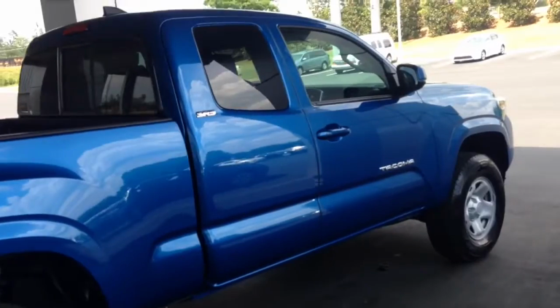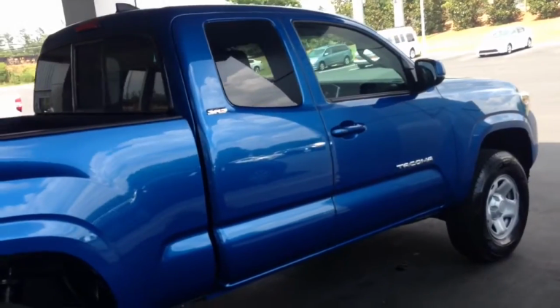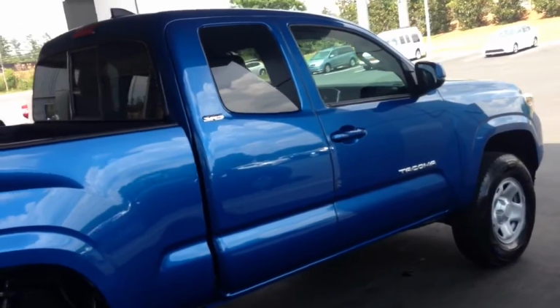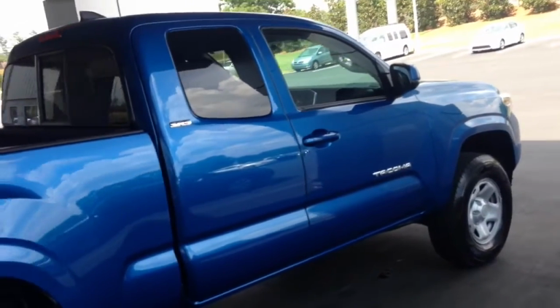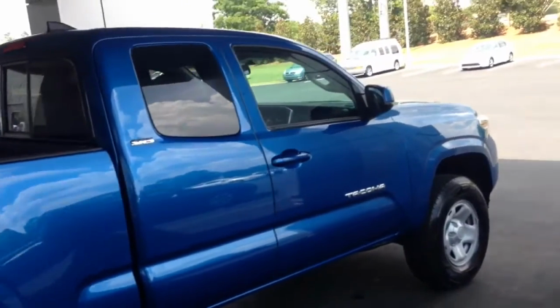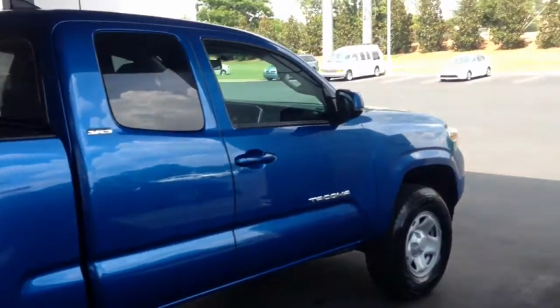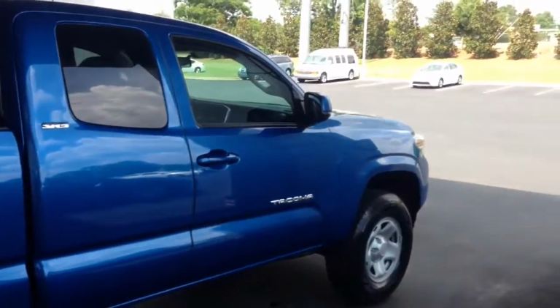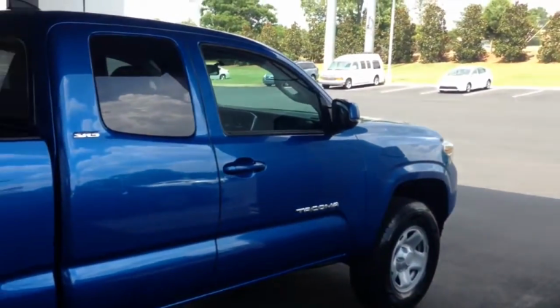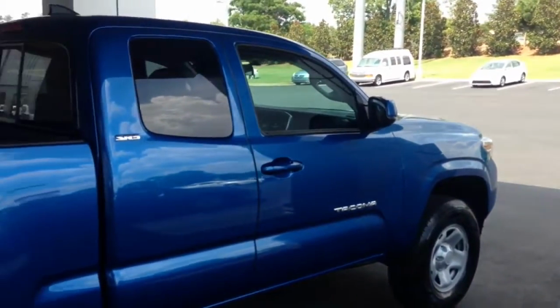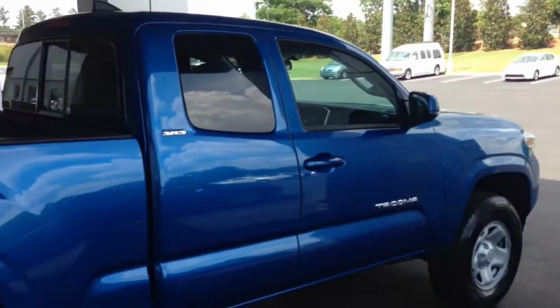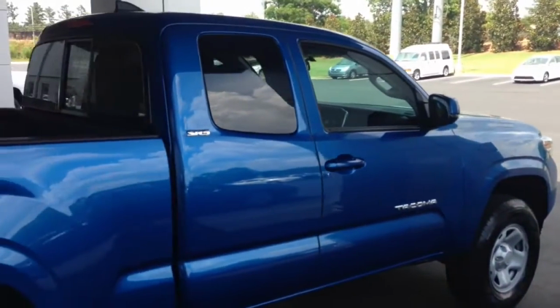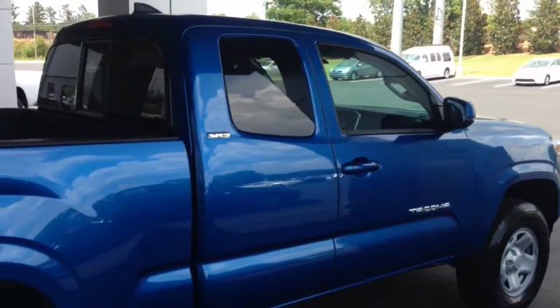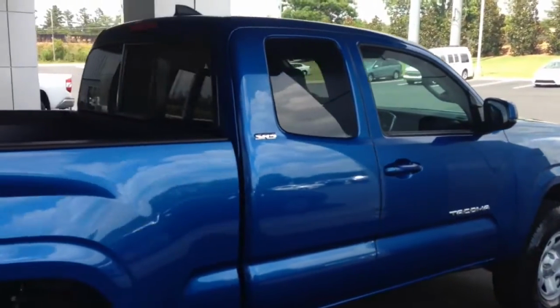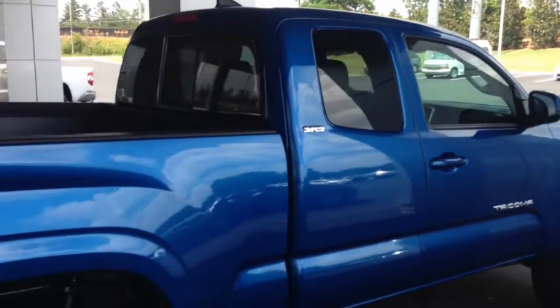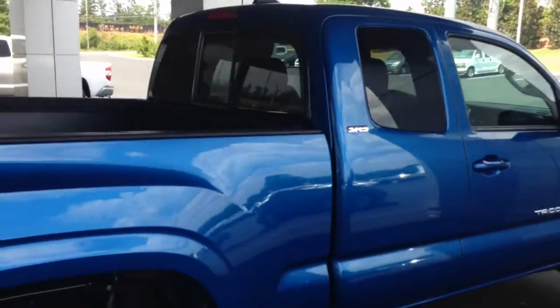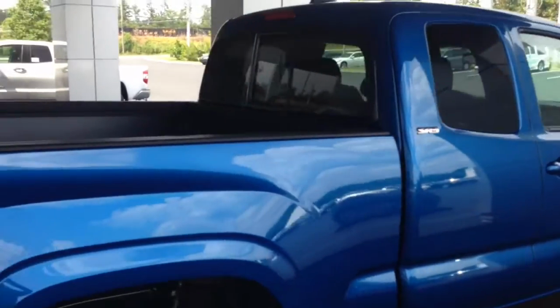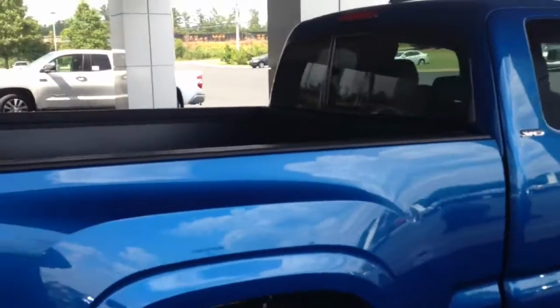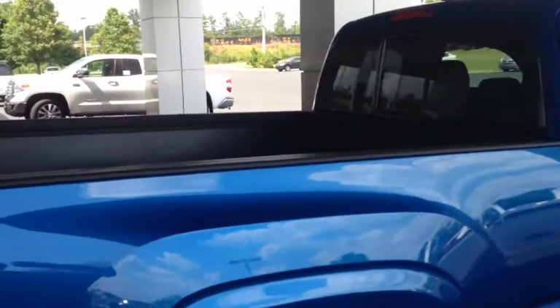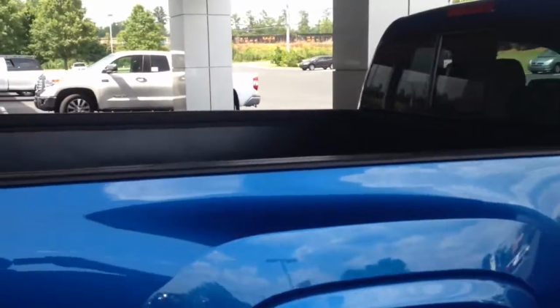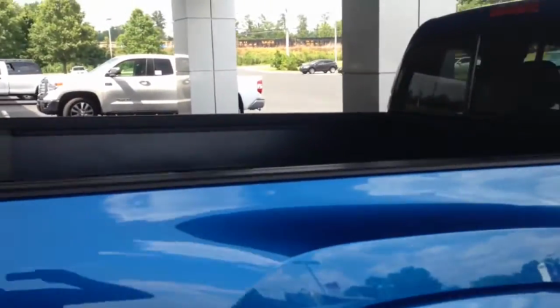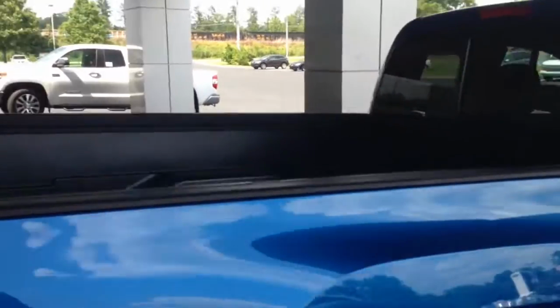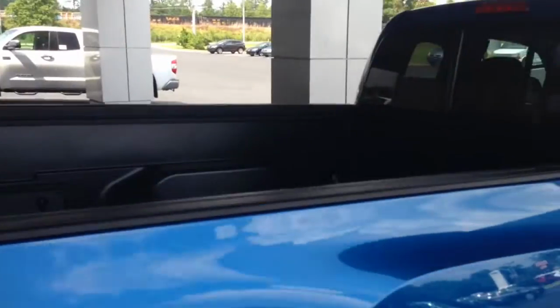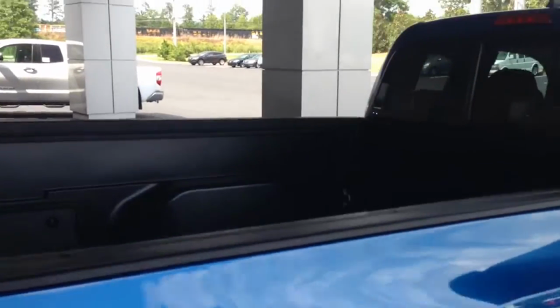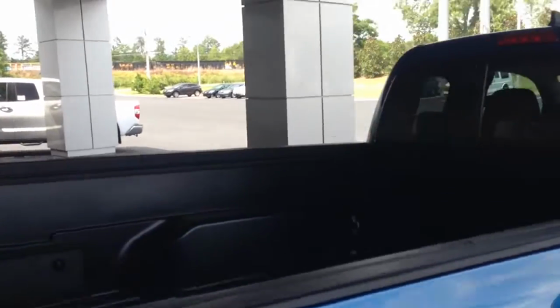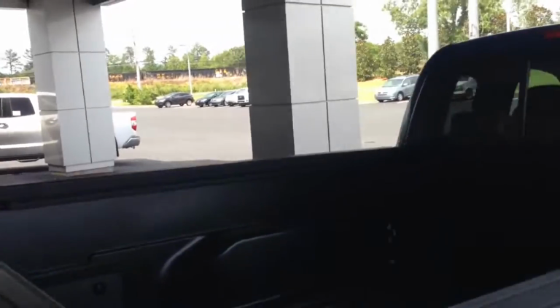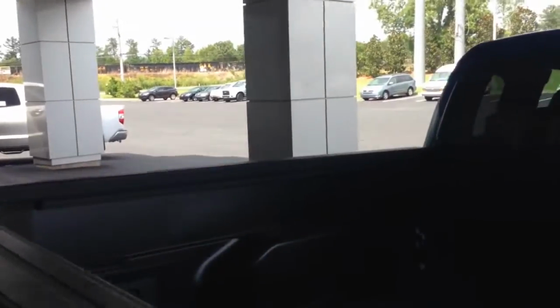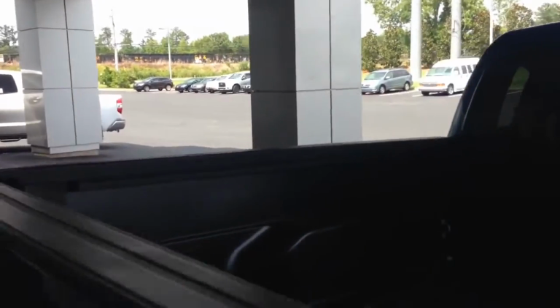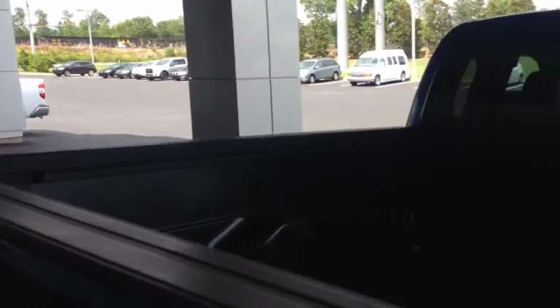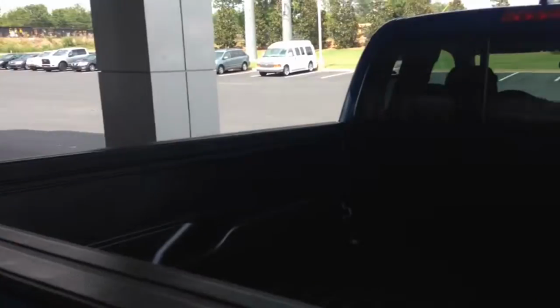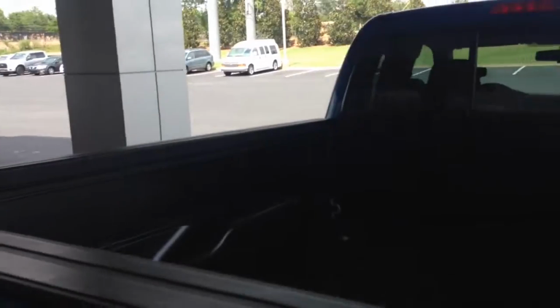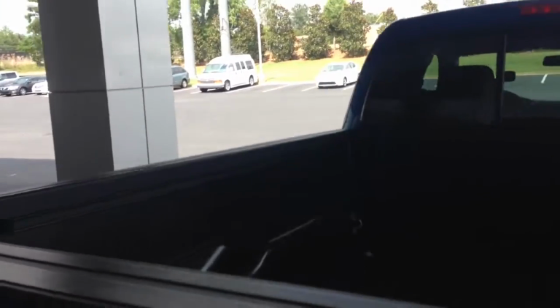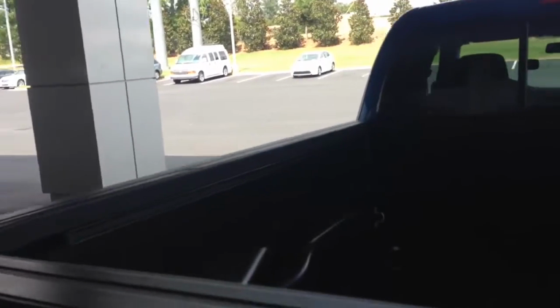This truck is priced below $30,000. The MSRP on it is a little over $30,000, but of course we'll discount it for you.